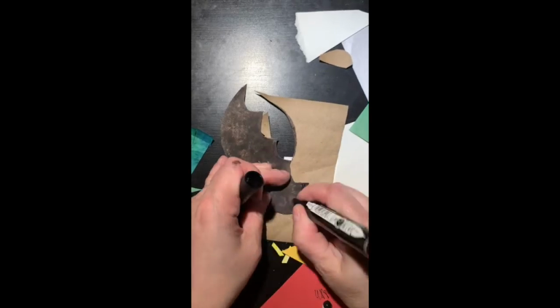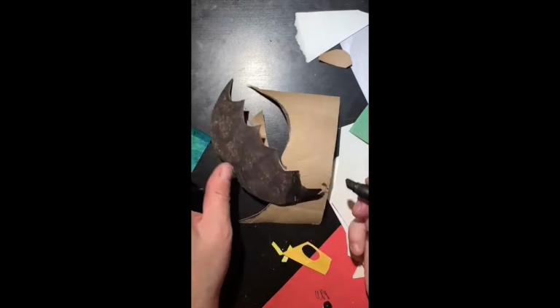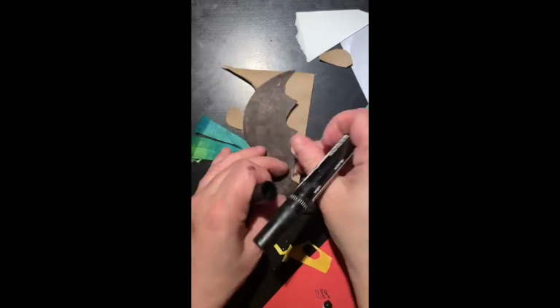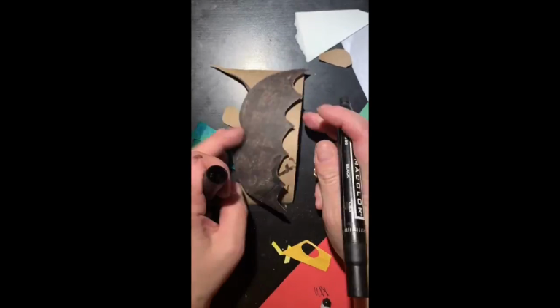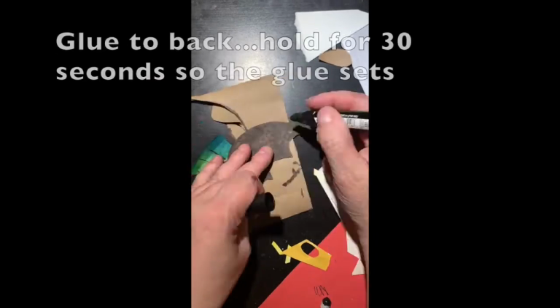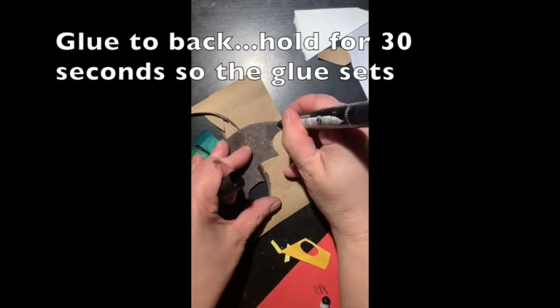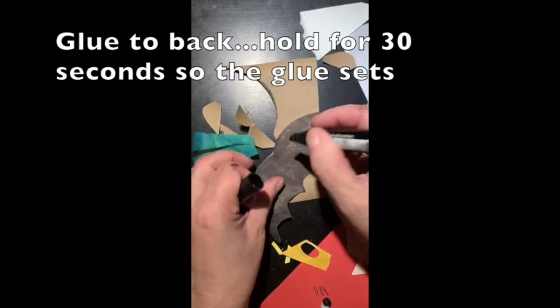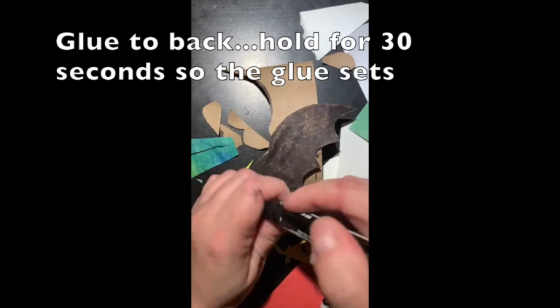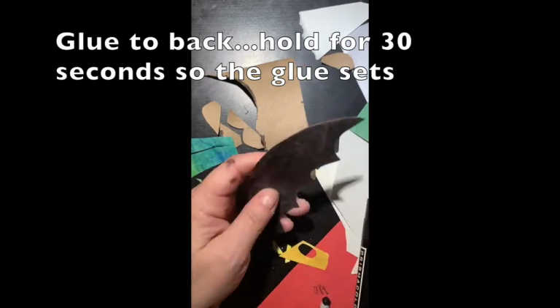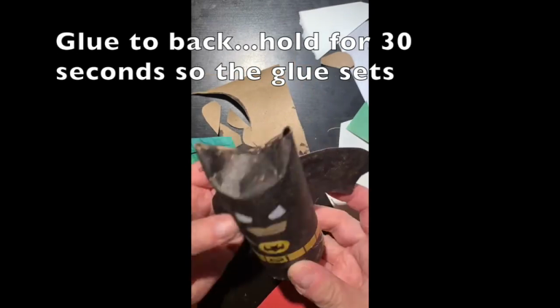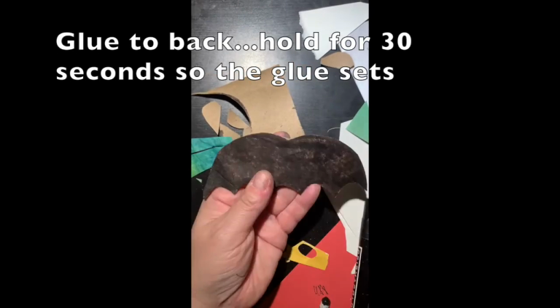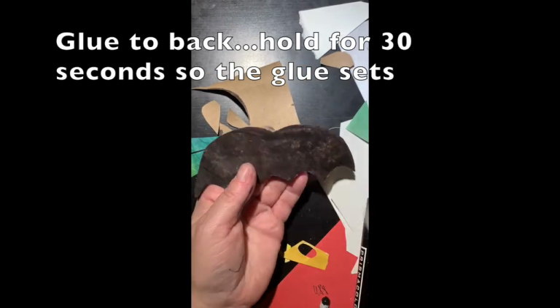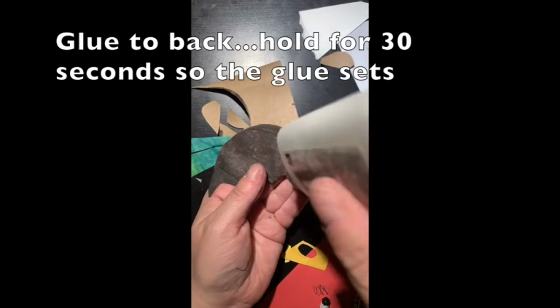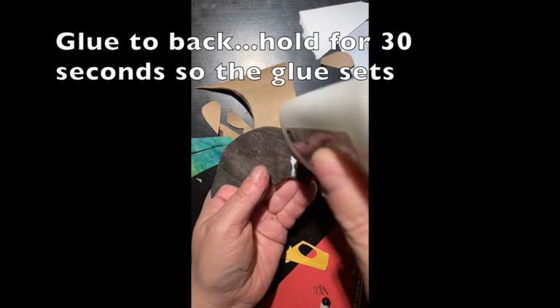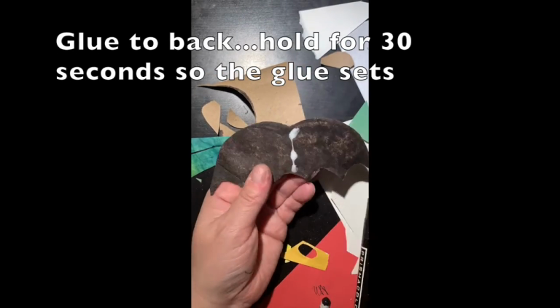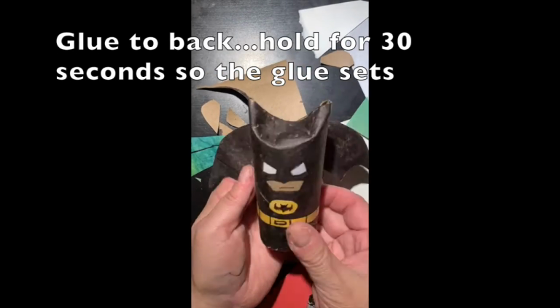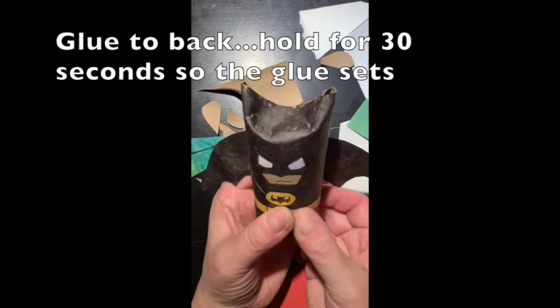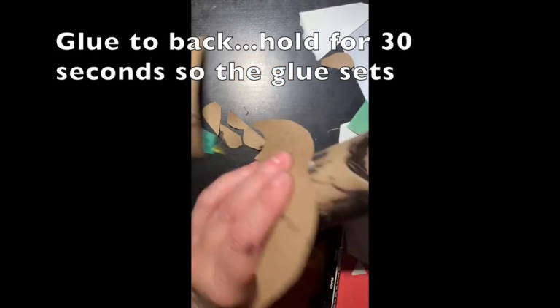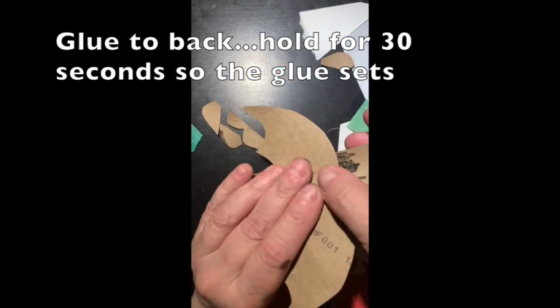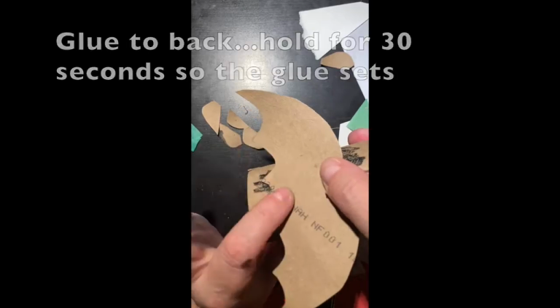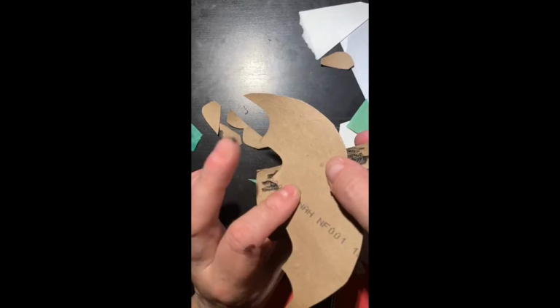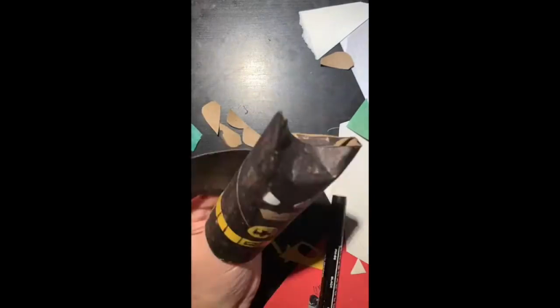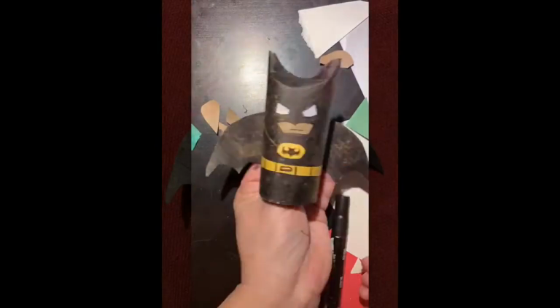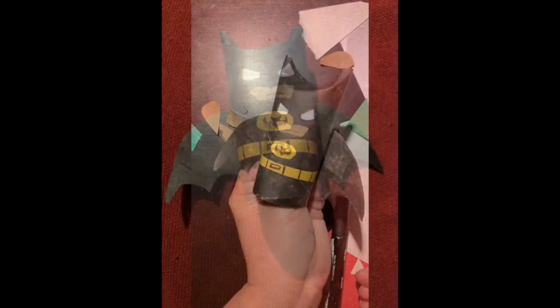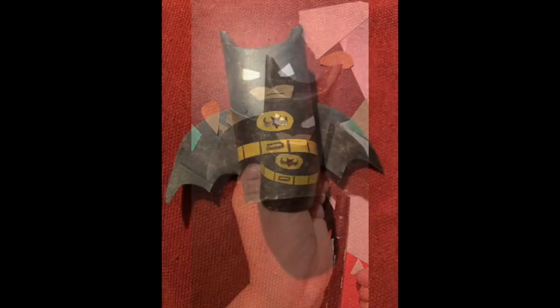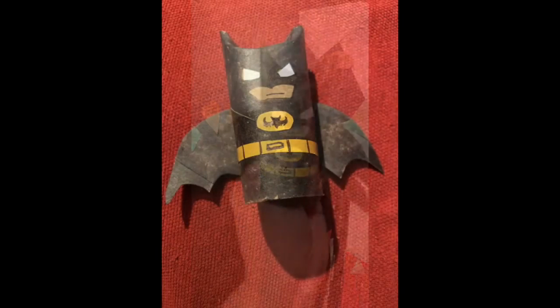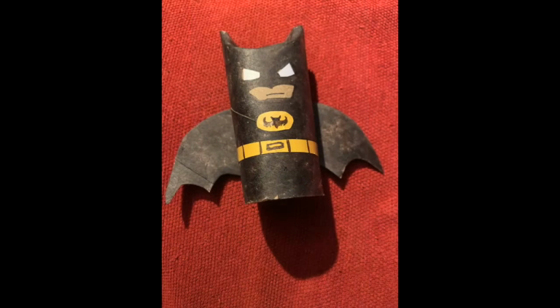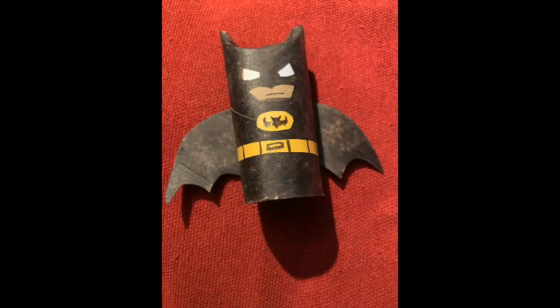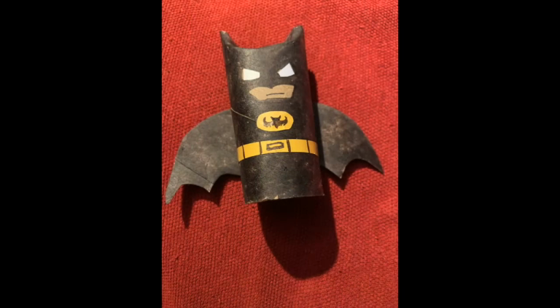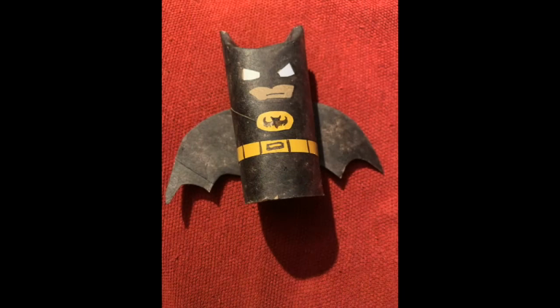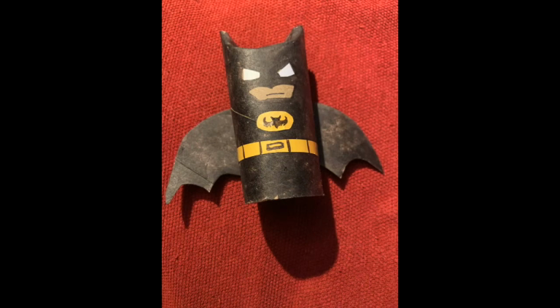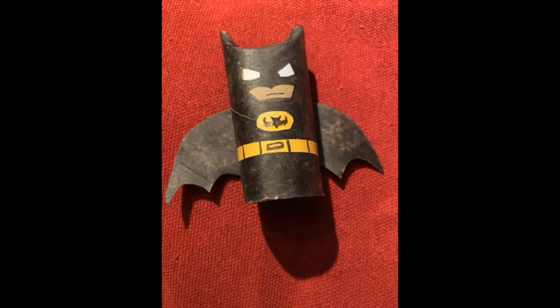Cut out the wings, add a few dots of glue, and then hold Batman to it. You want to hold it for about 30 seconds.